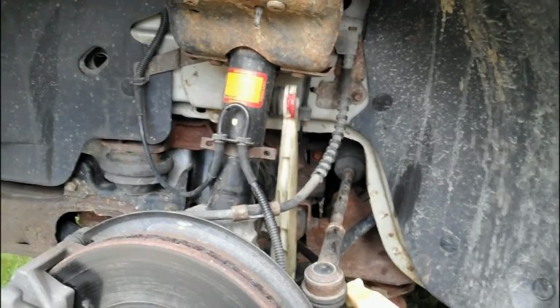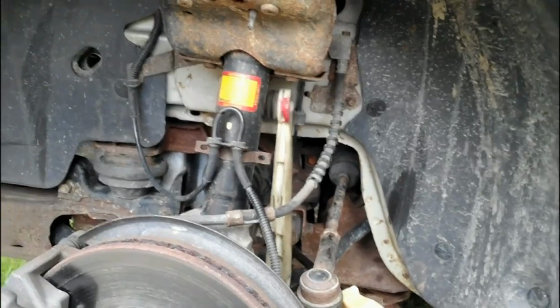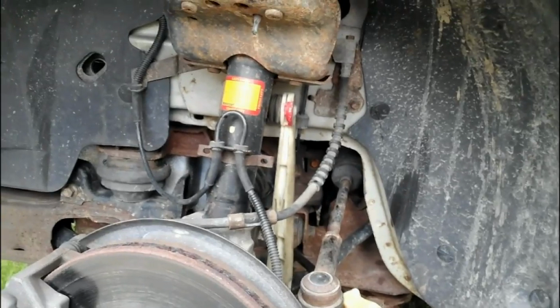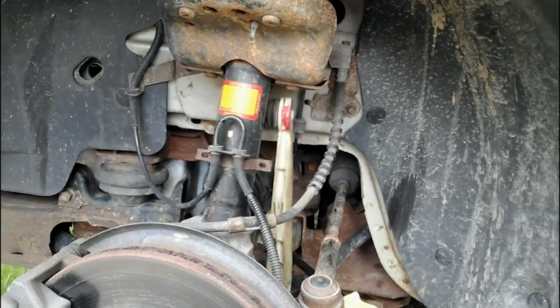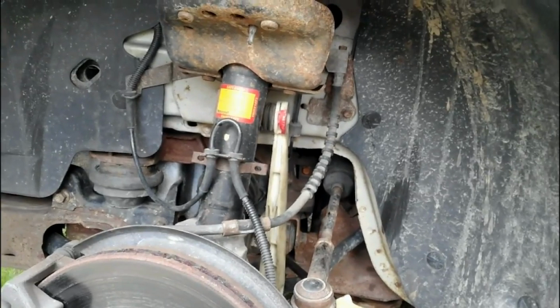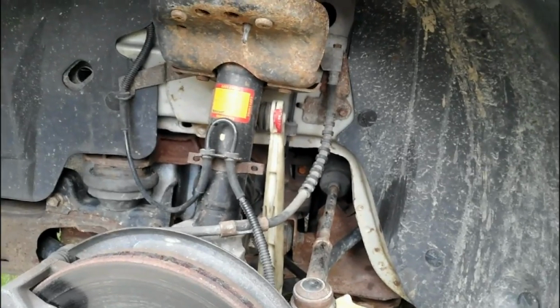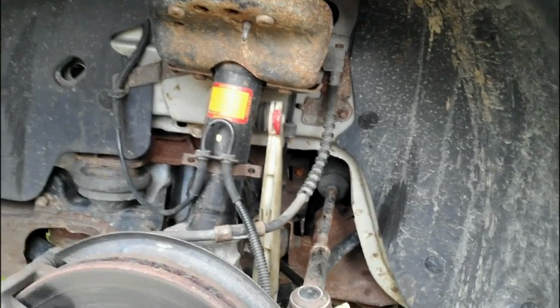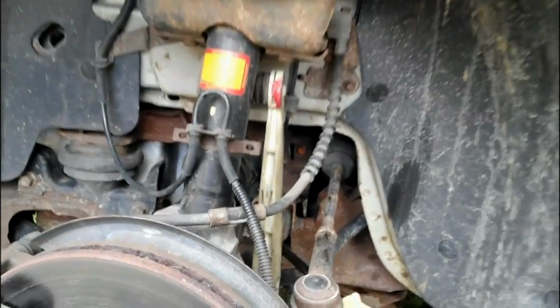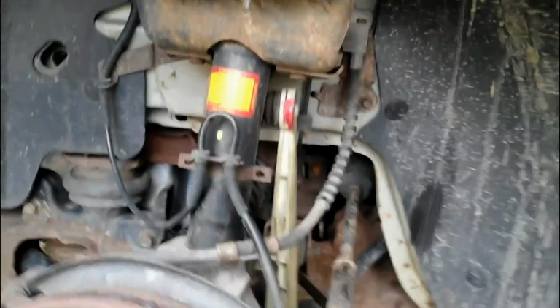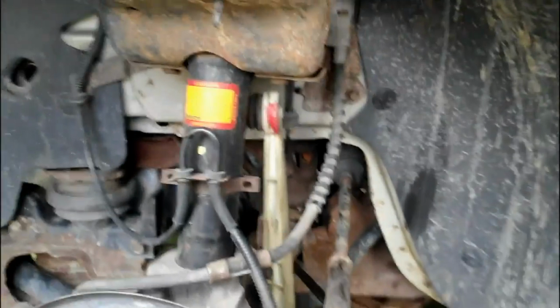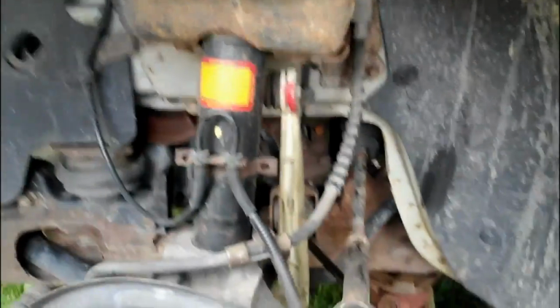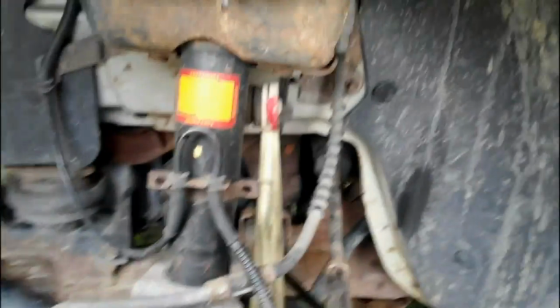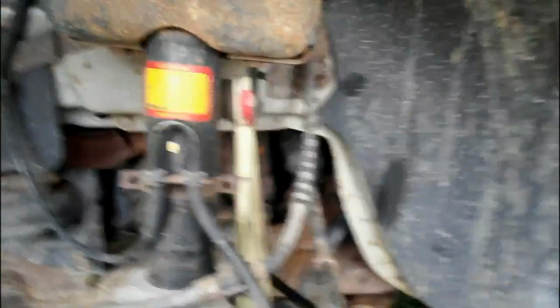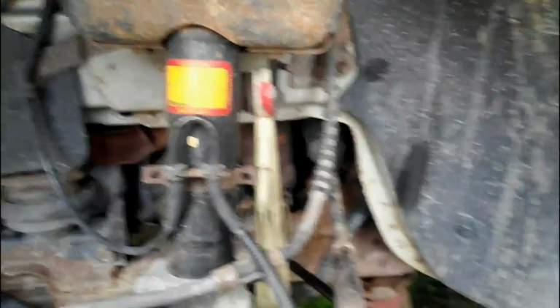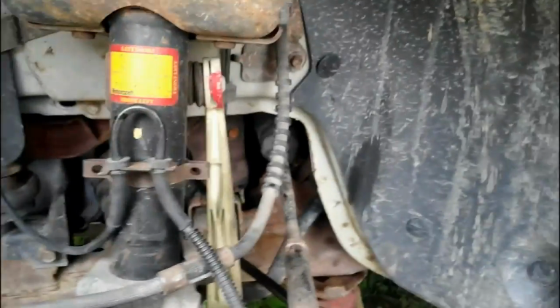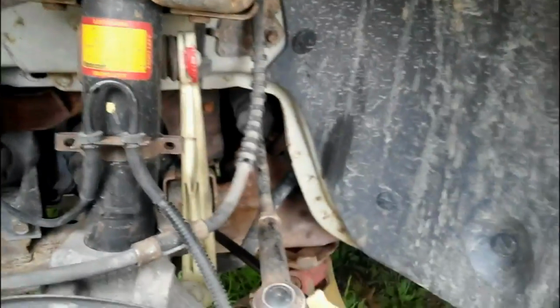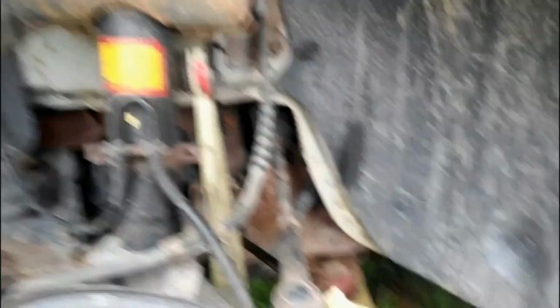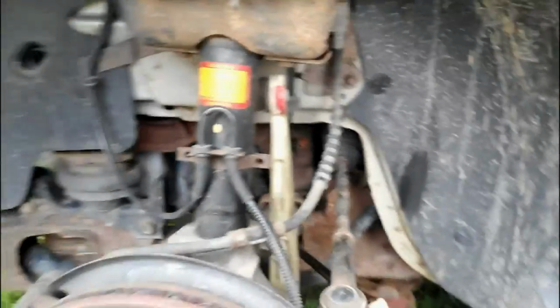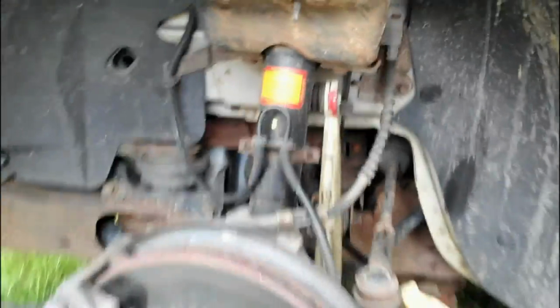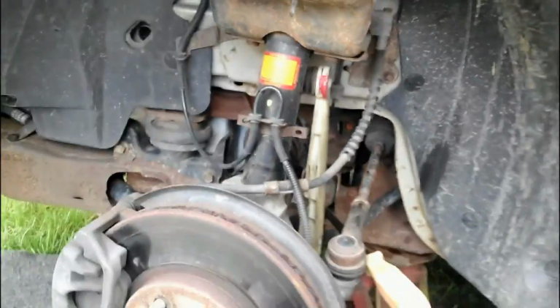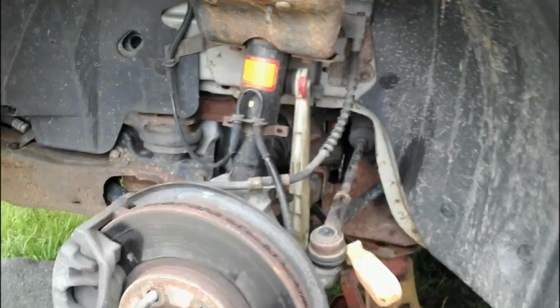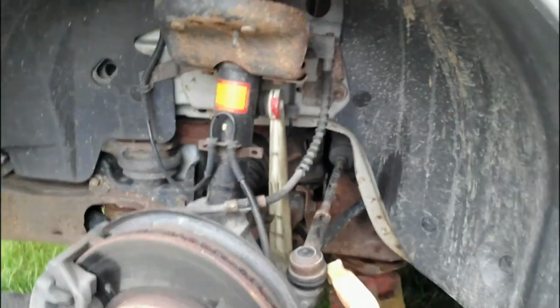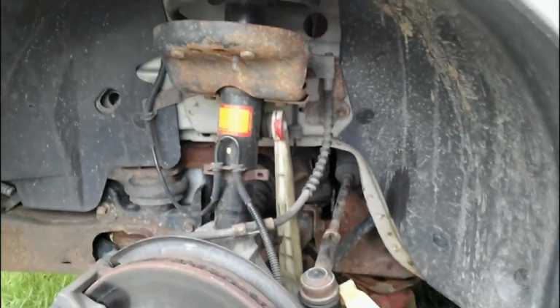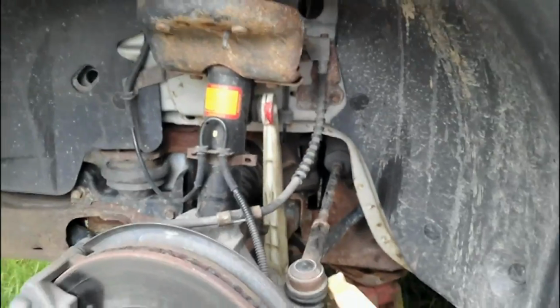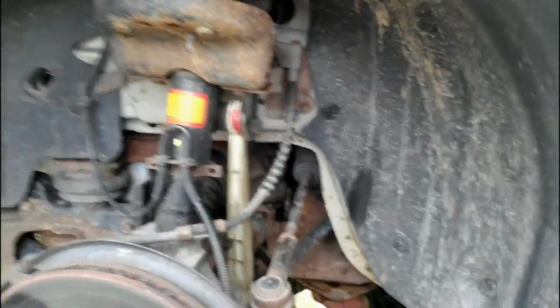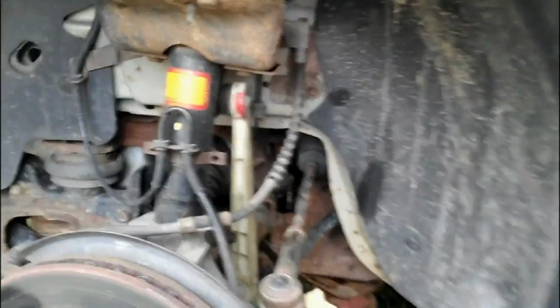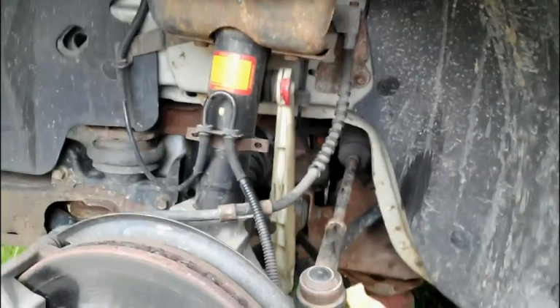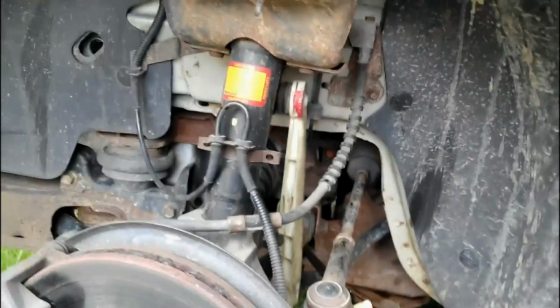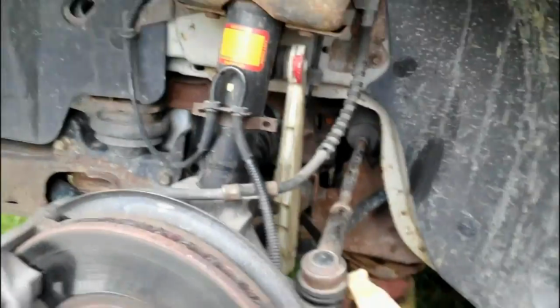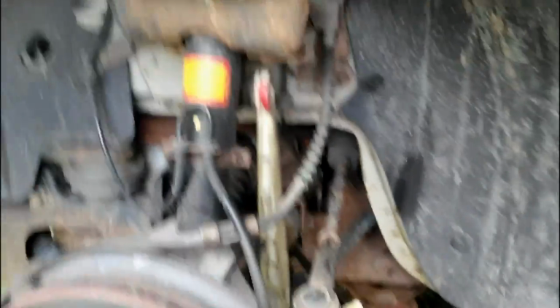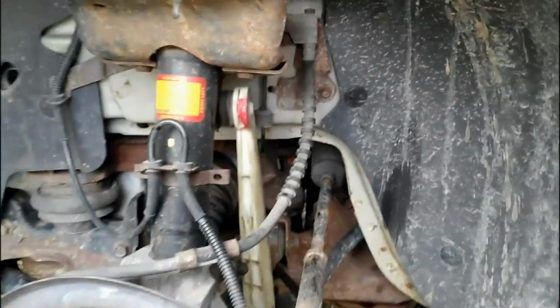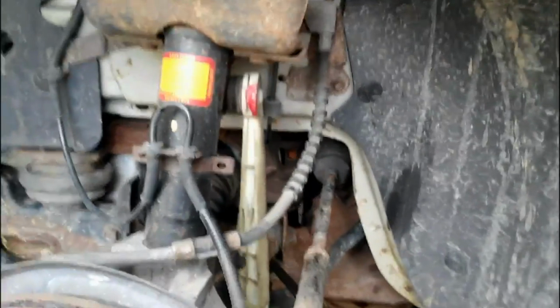So I went online and checked on eBay, and I can get these — and they actually make them metal, like they should be.